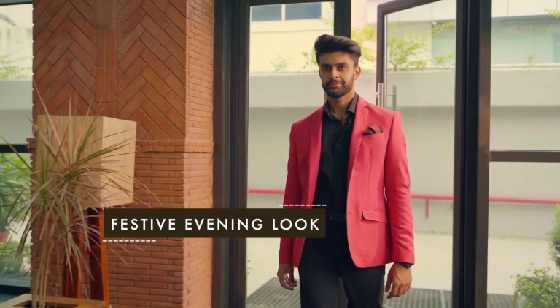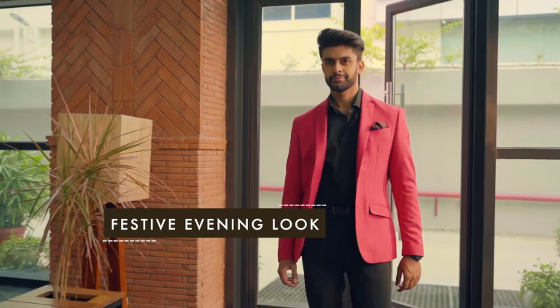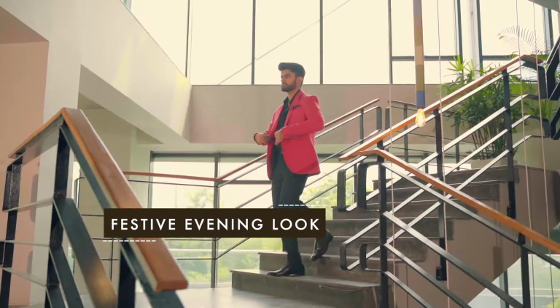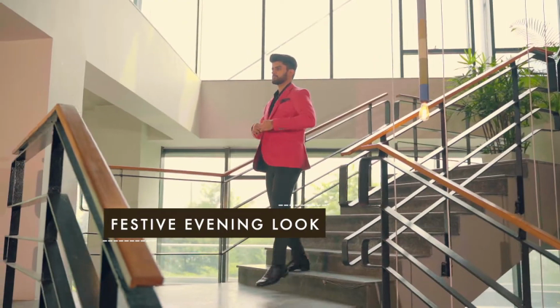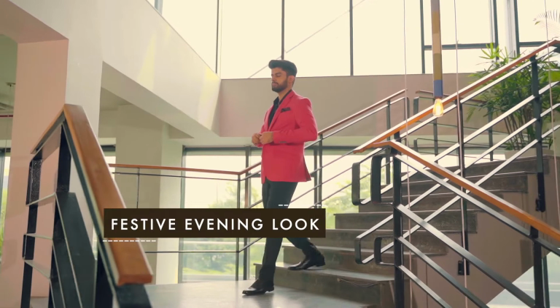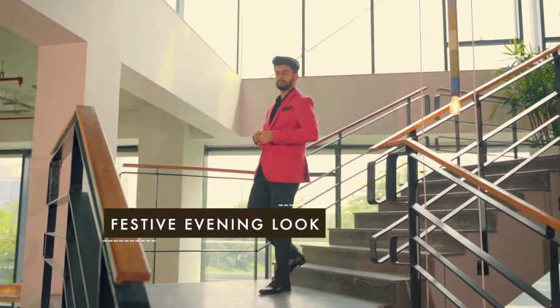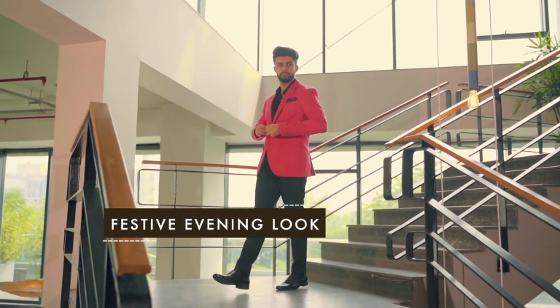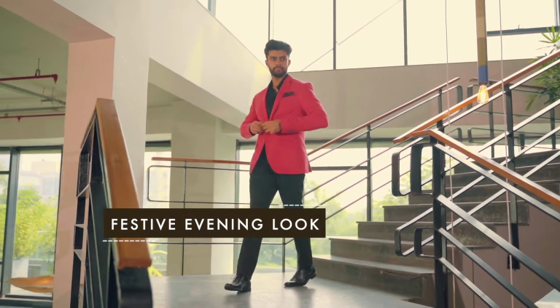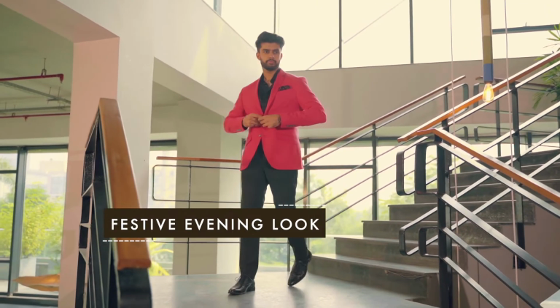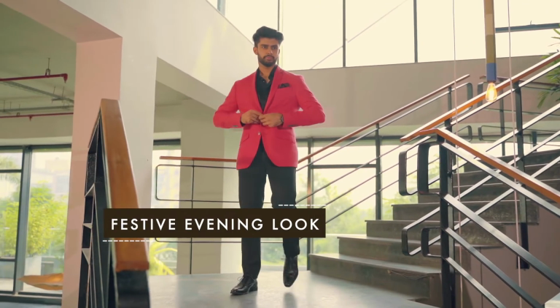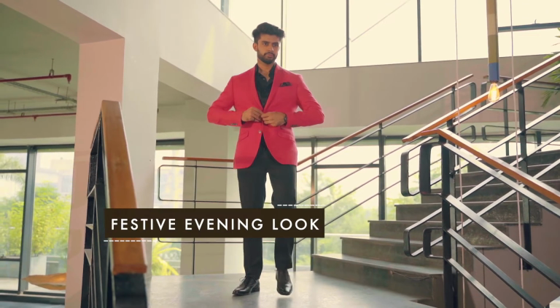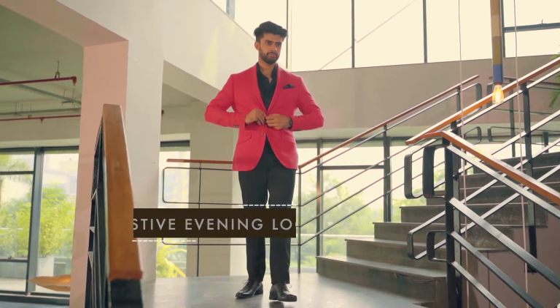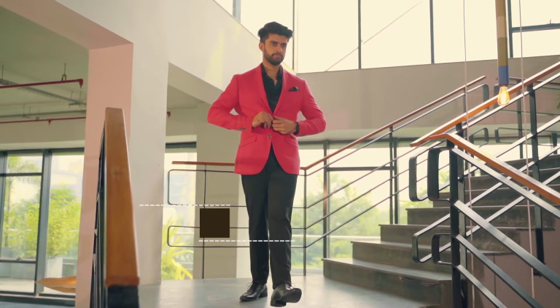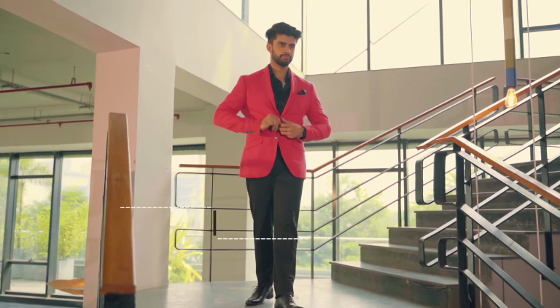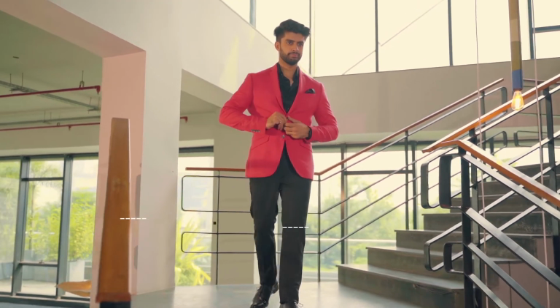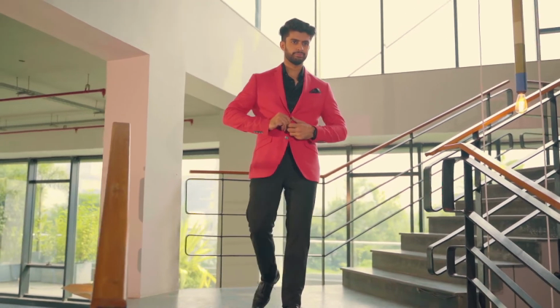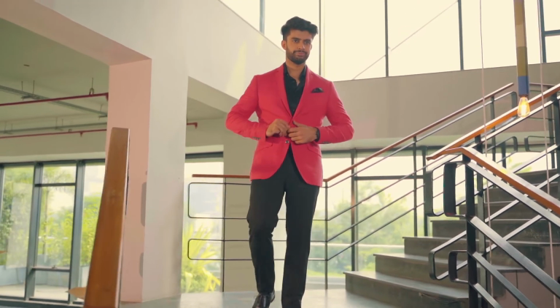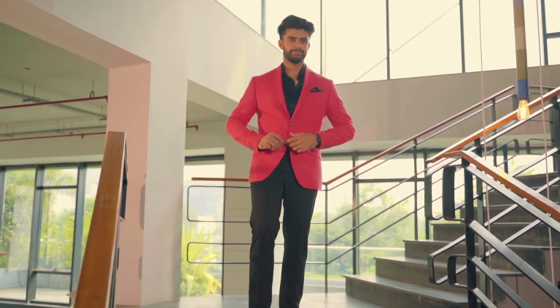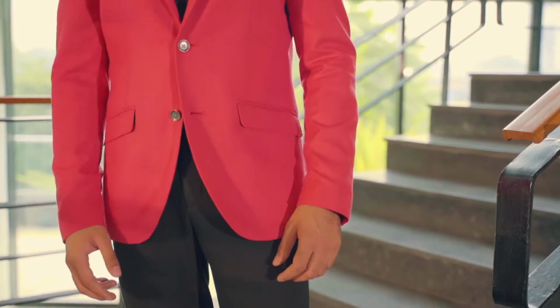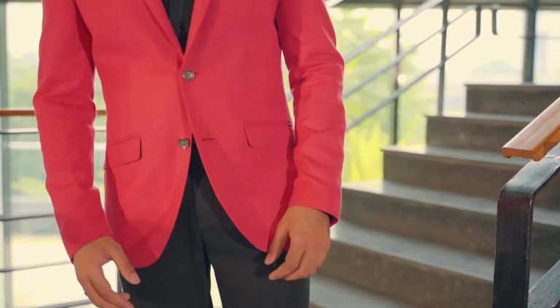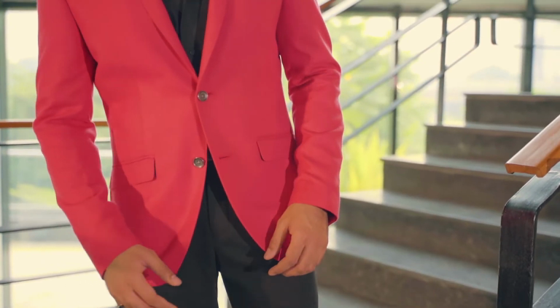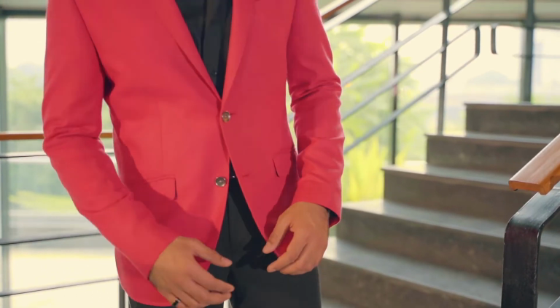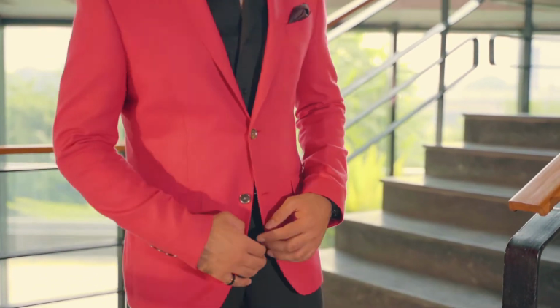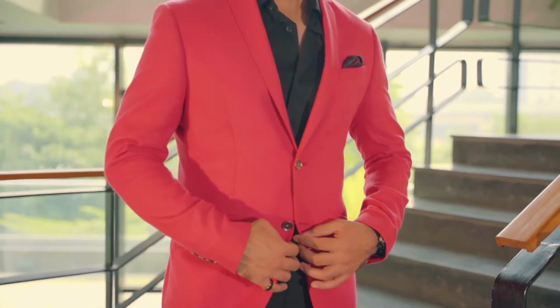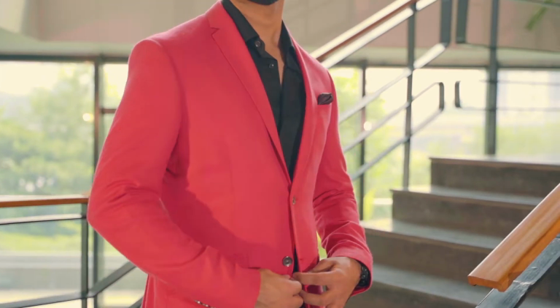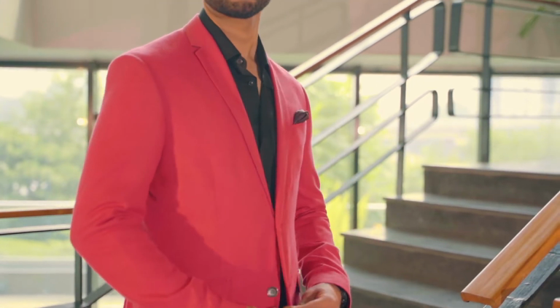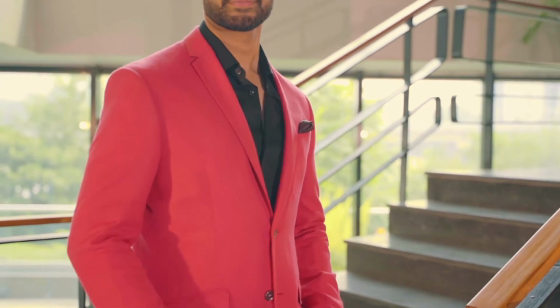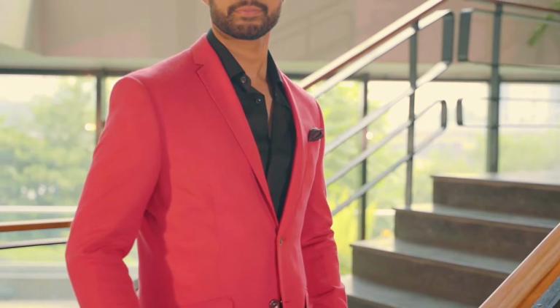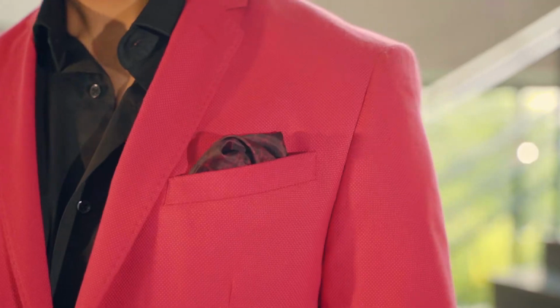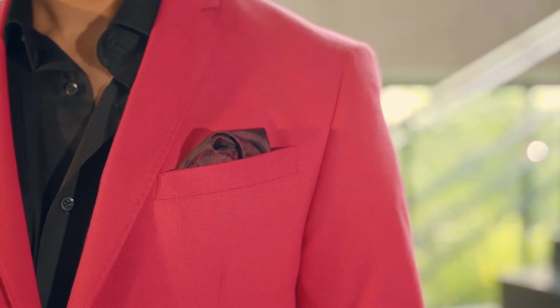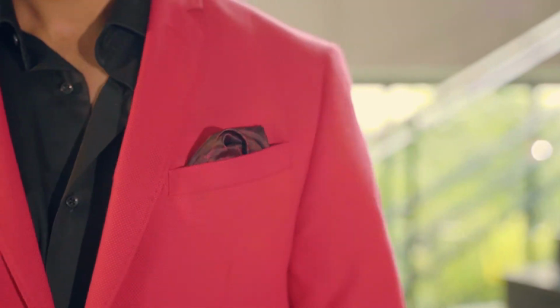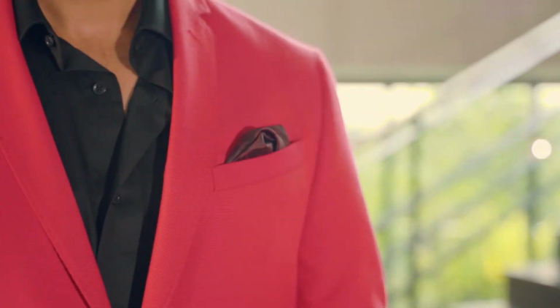For classic festive outfit ideas, add a pop of color to a classic all-black look to get those eyeballs rolling.